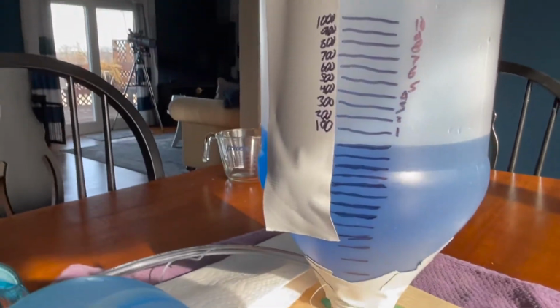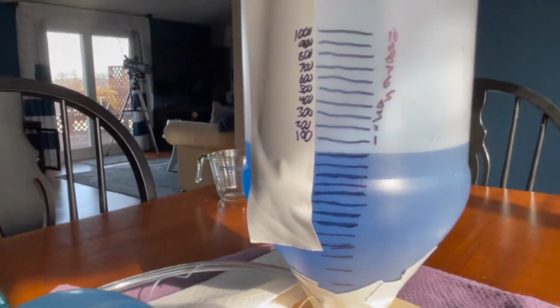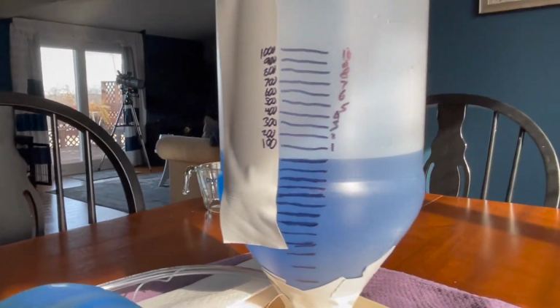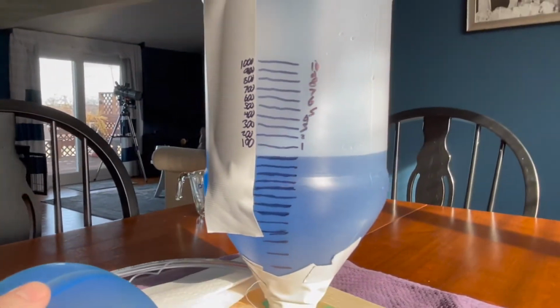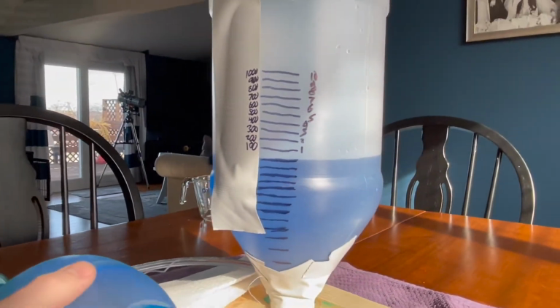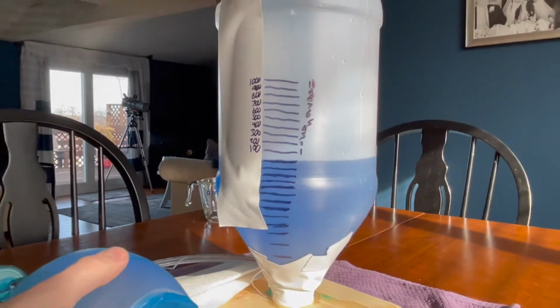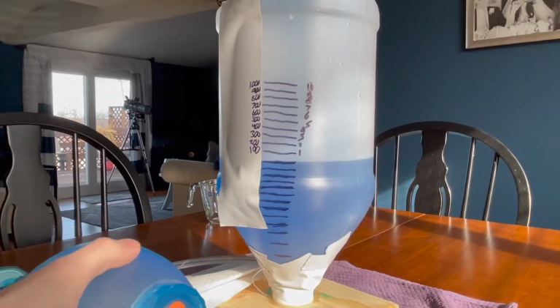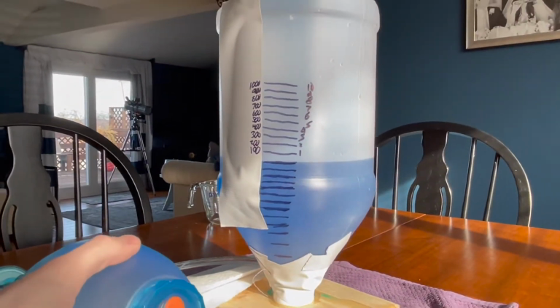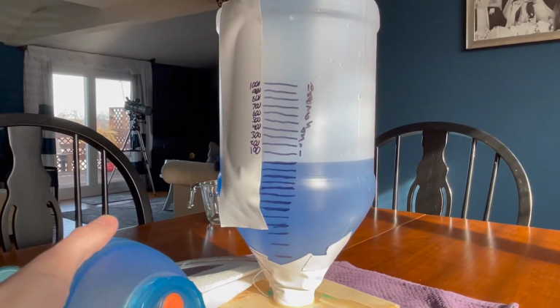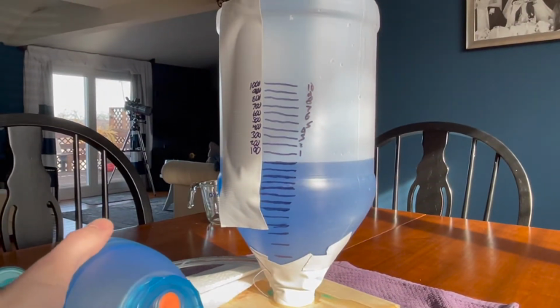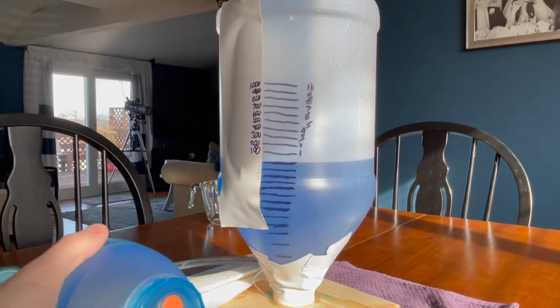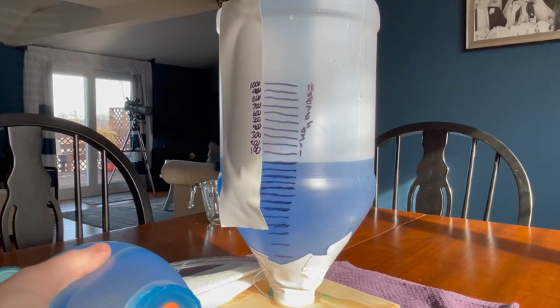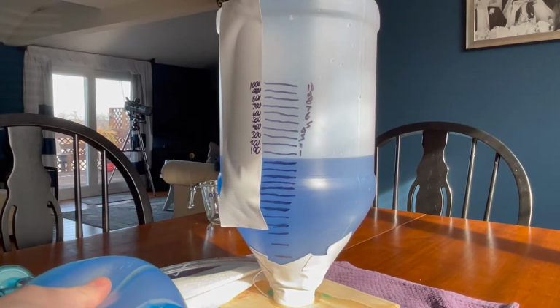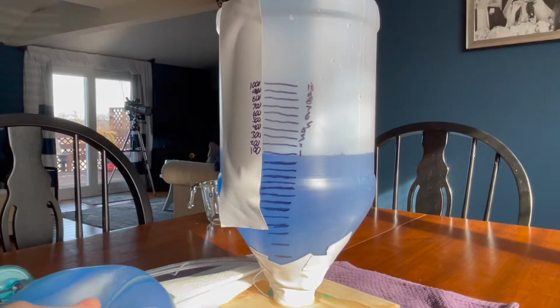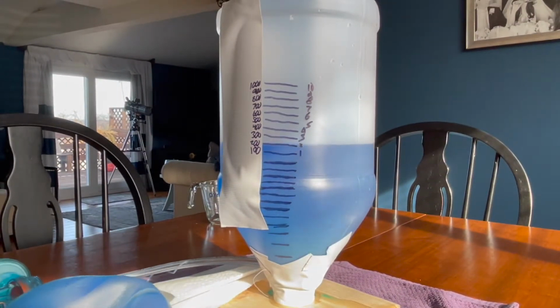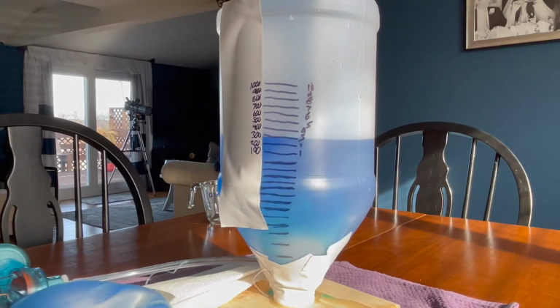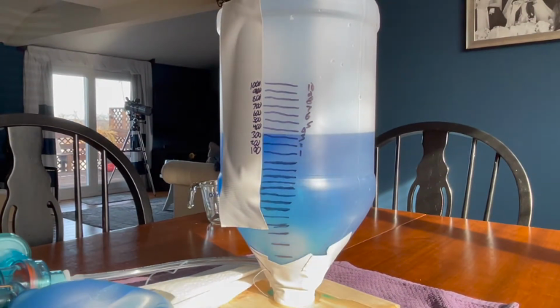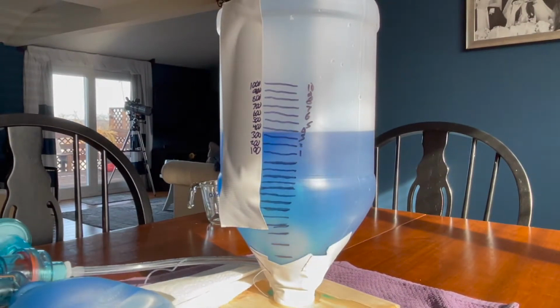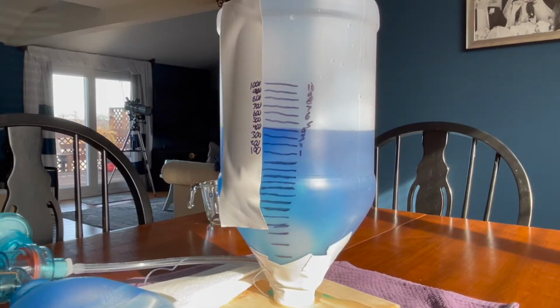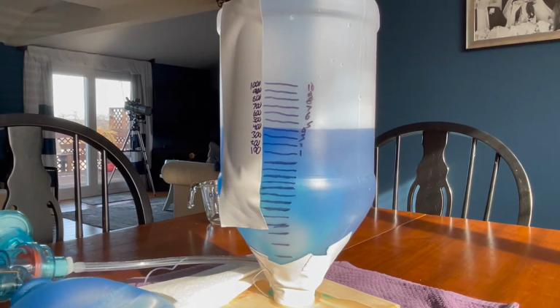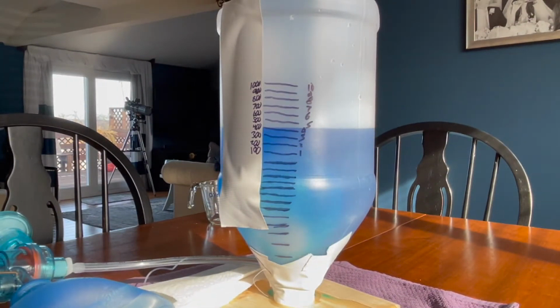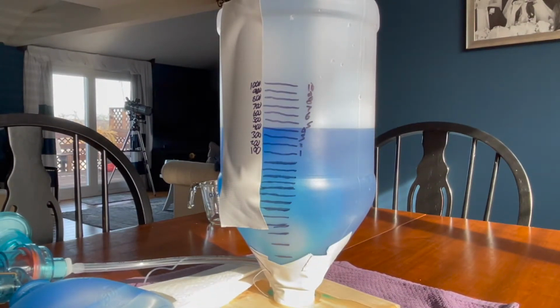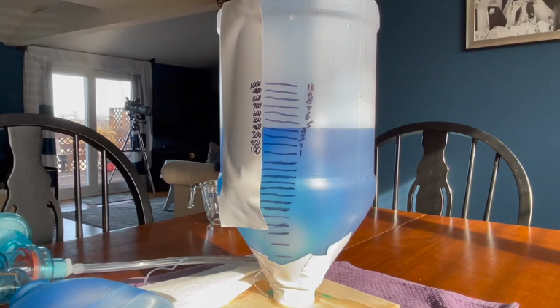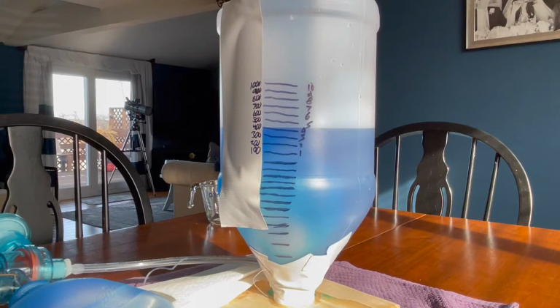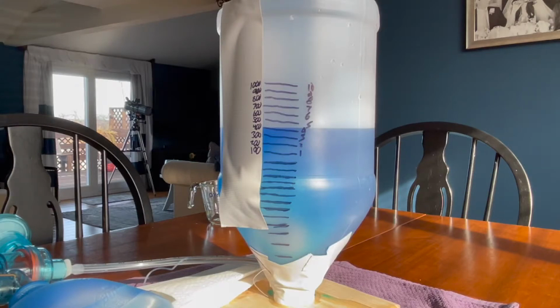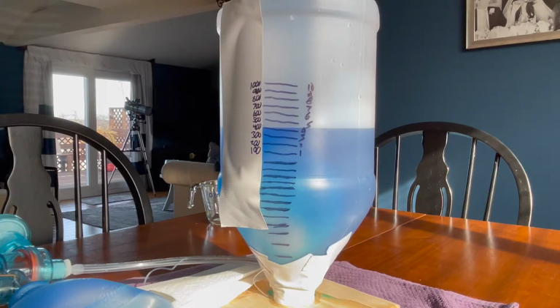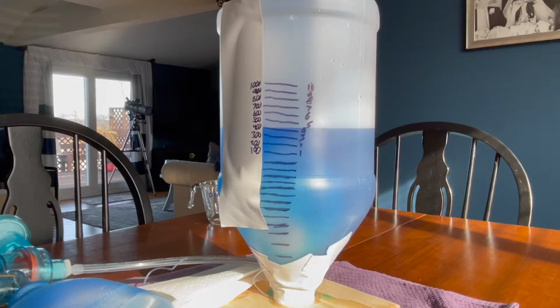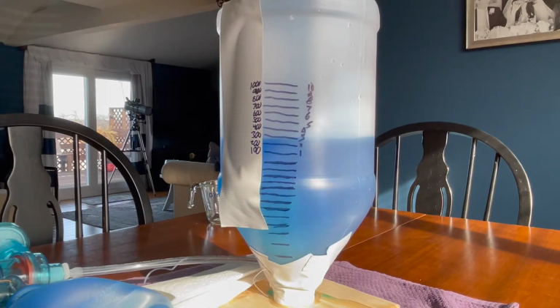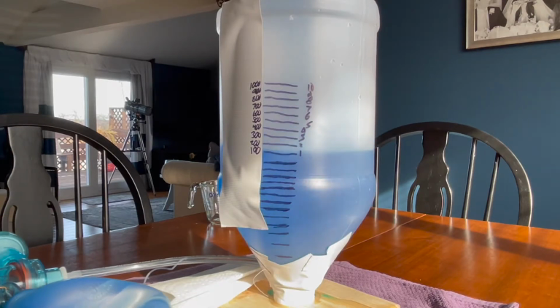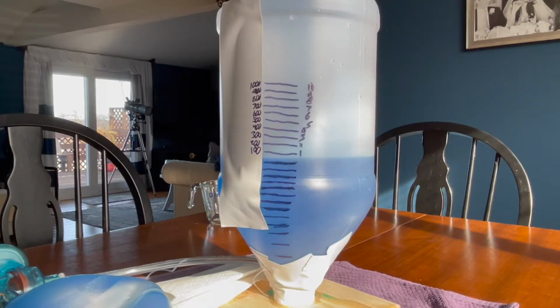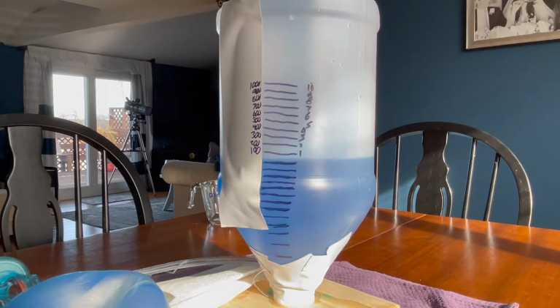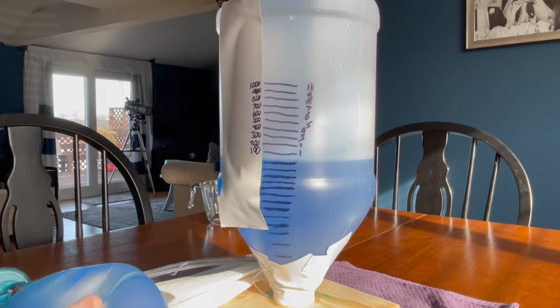But essentially all it's doing is displacing the water. And because they're measured the same way, I can just look at the side here and say, there's about a 400 ml tidal volume.